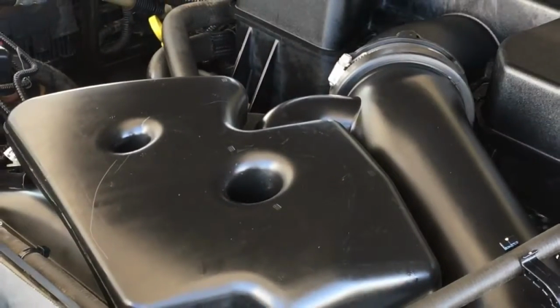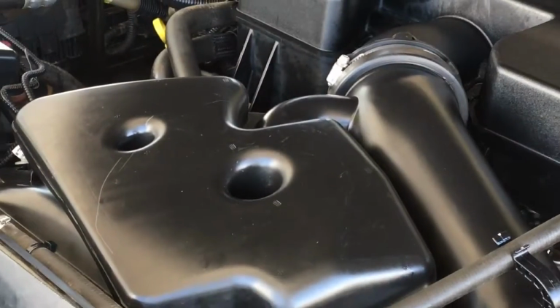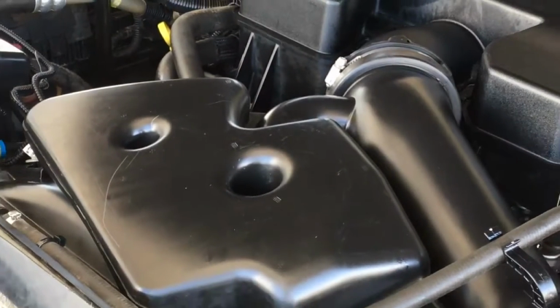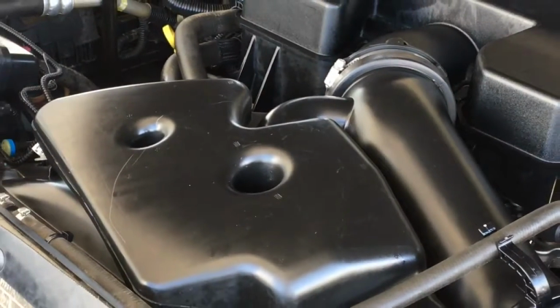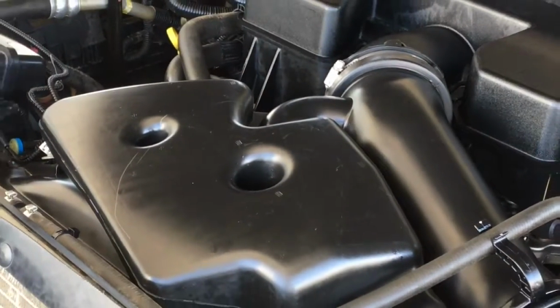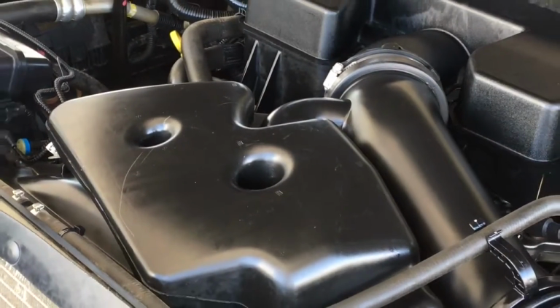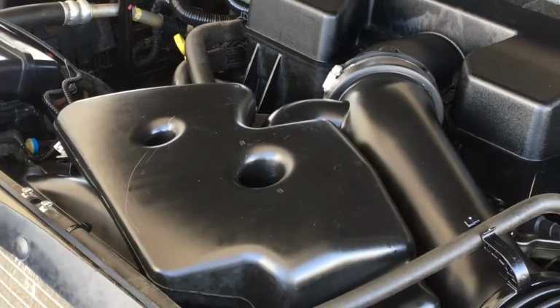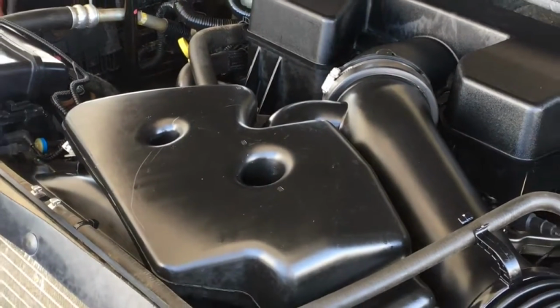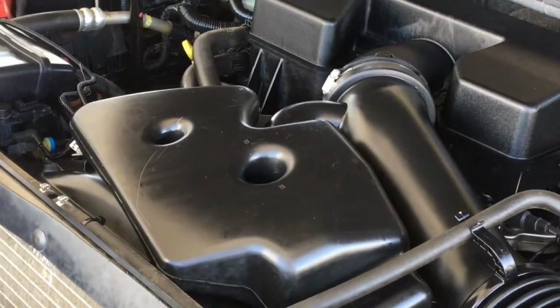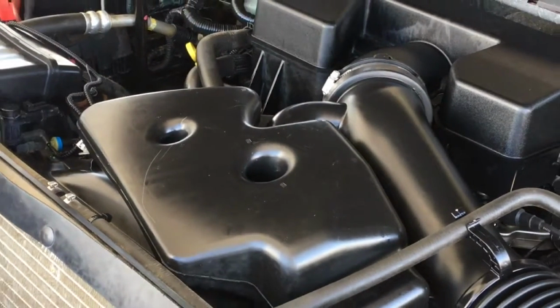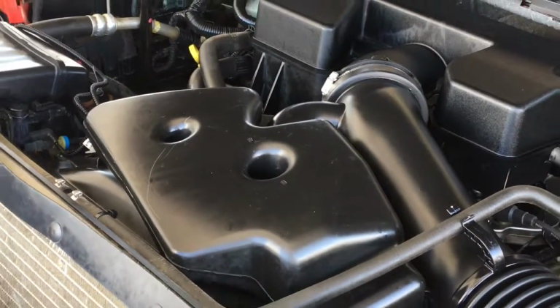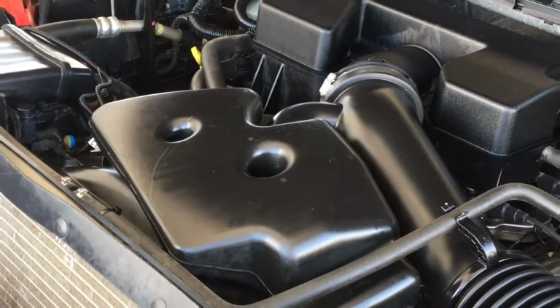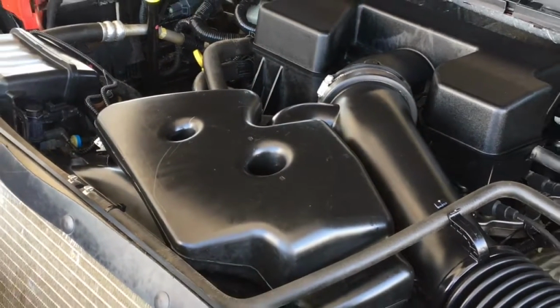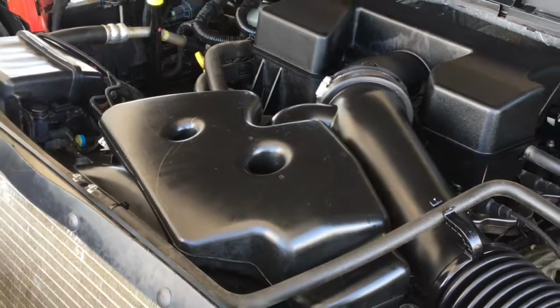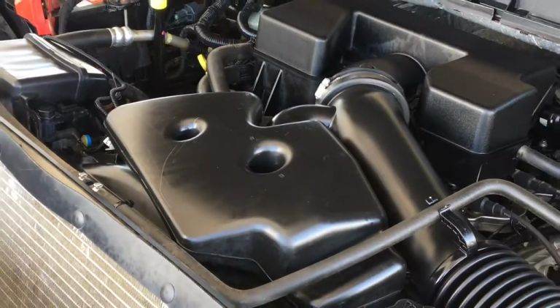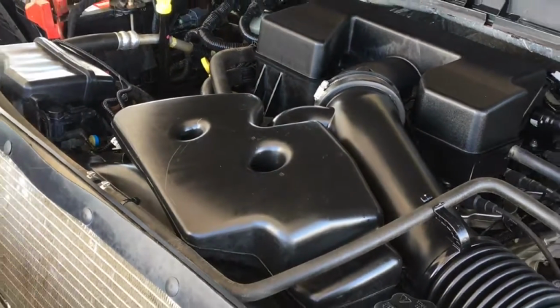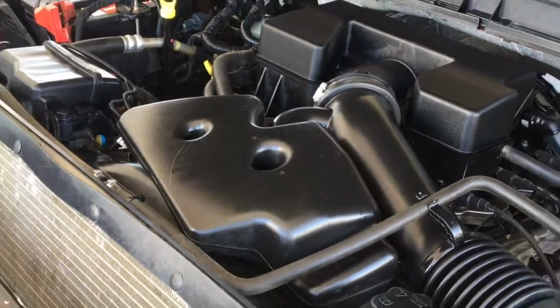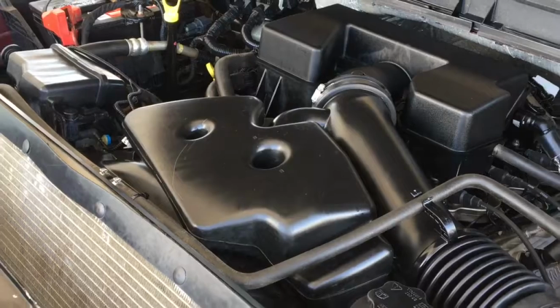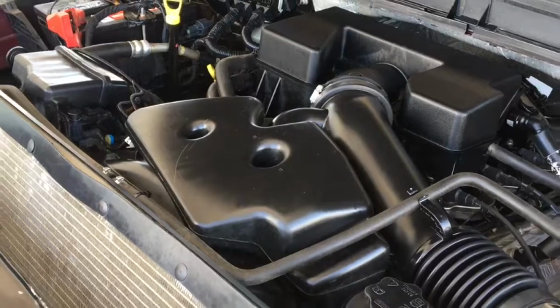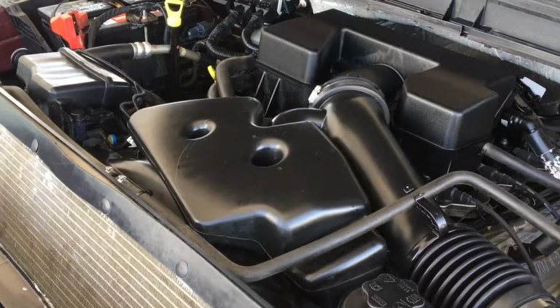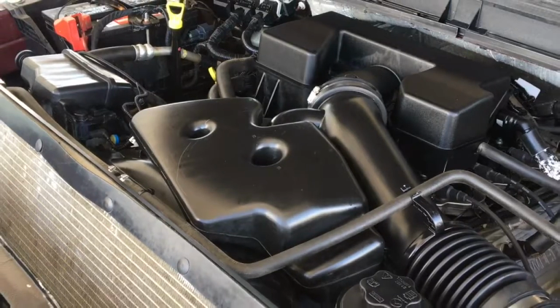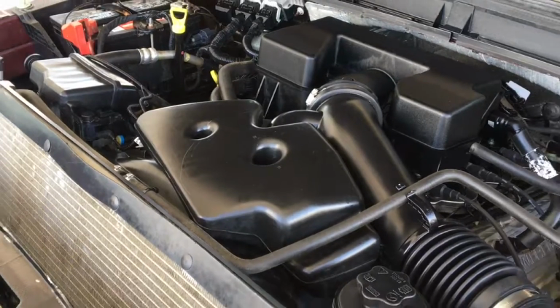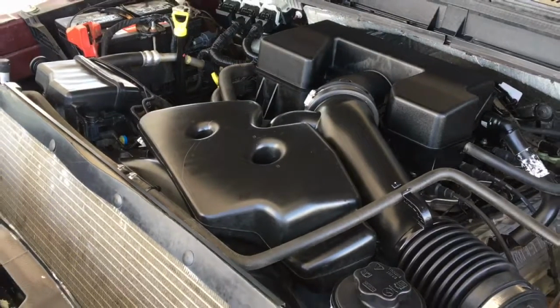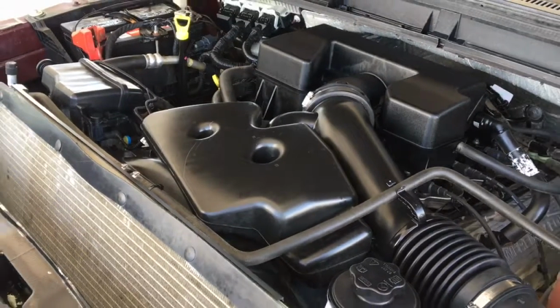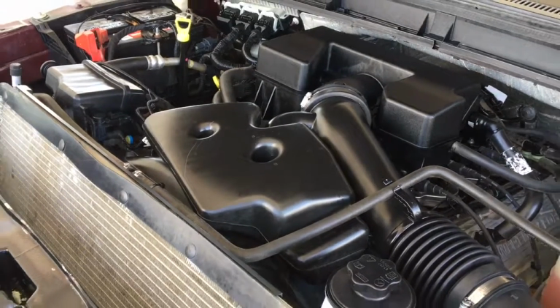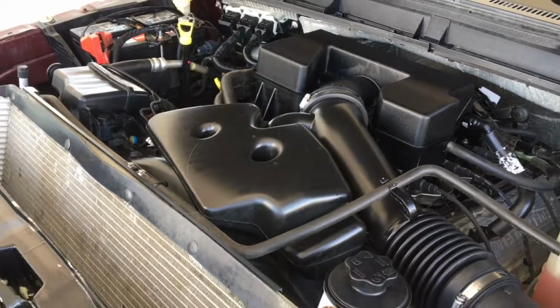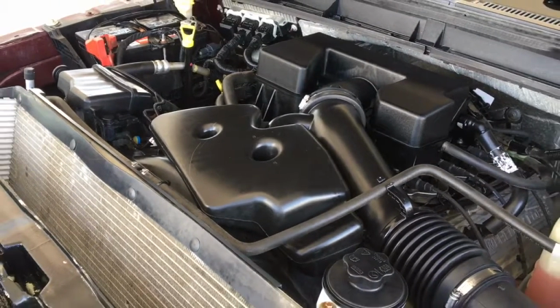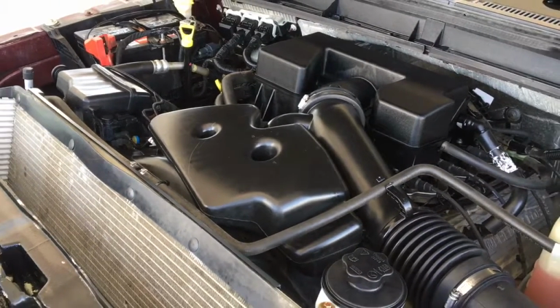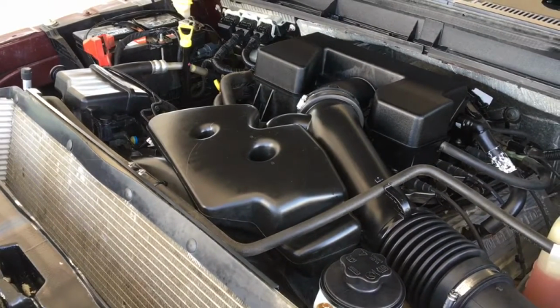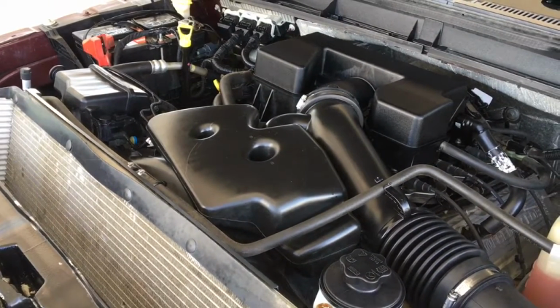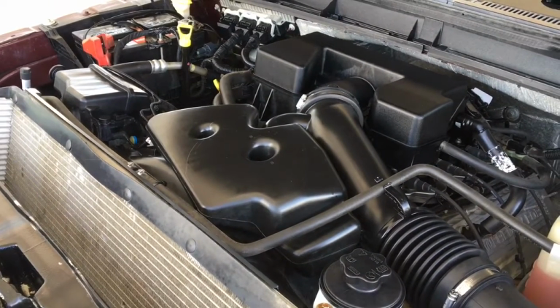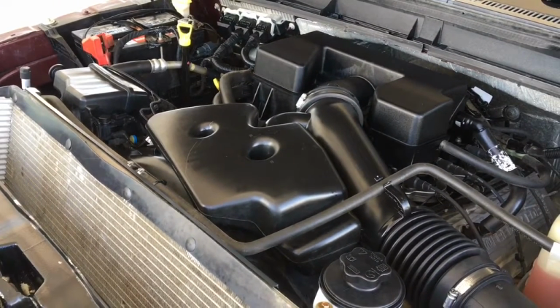The engine bay is clean and power comes from a 6.2-litre V8 mated to an automatic transmission and four-wheel drive.